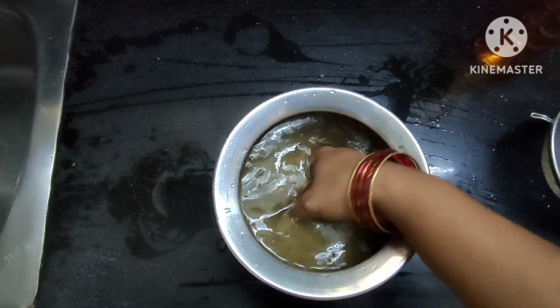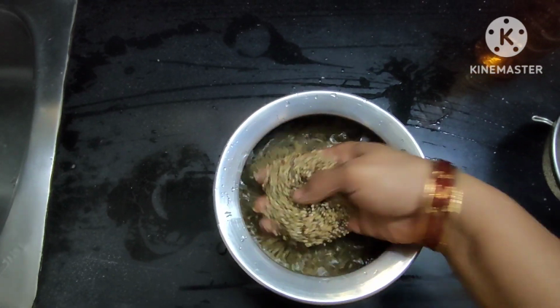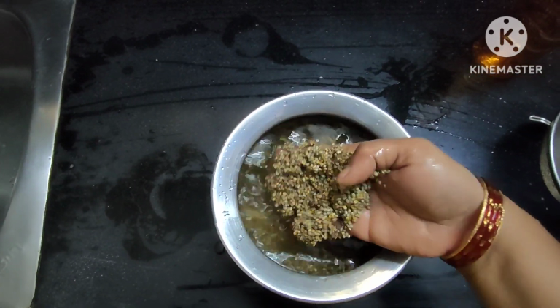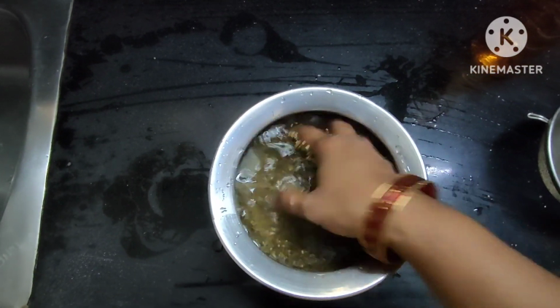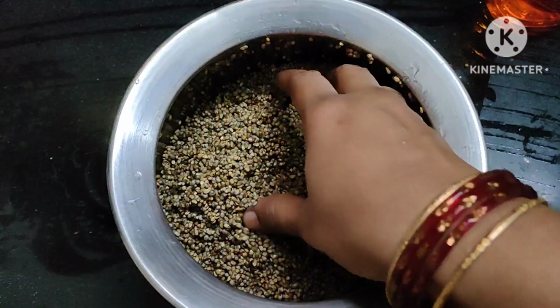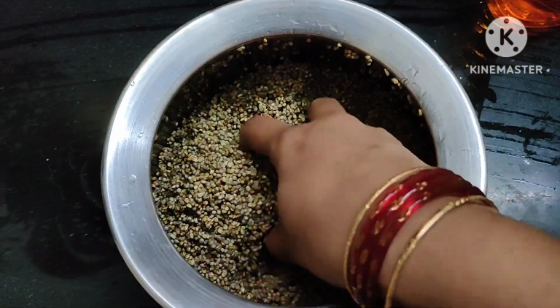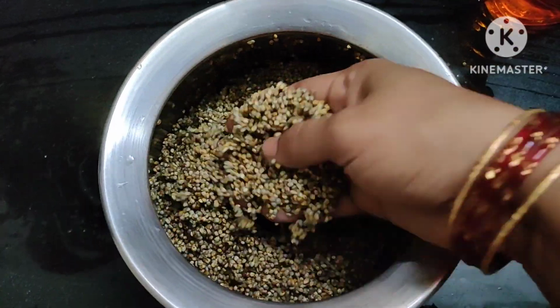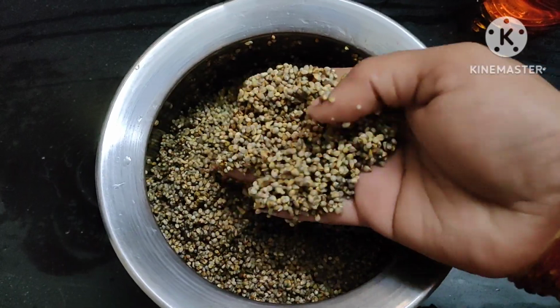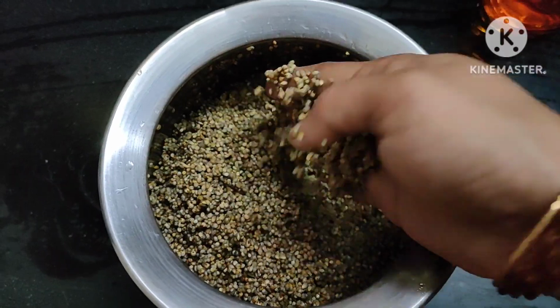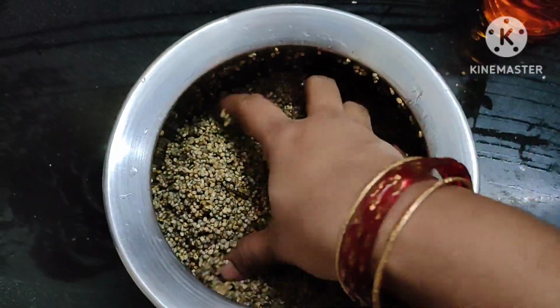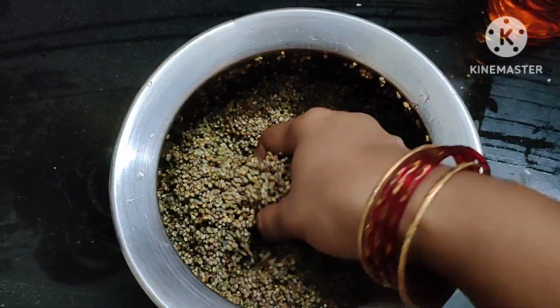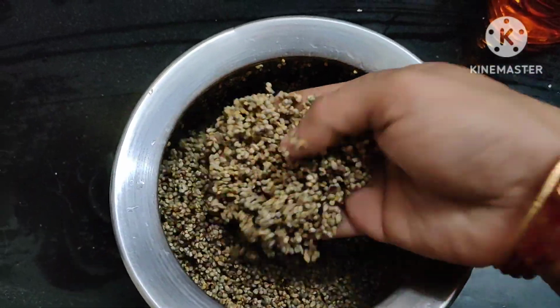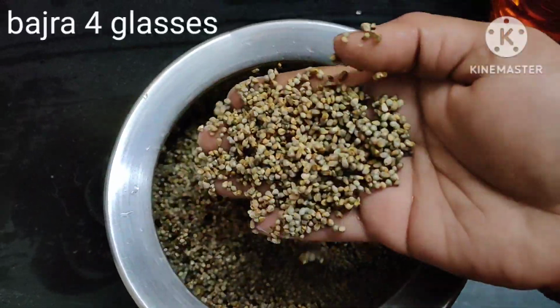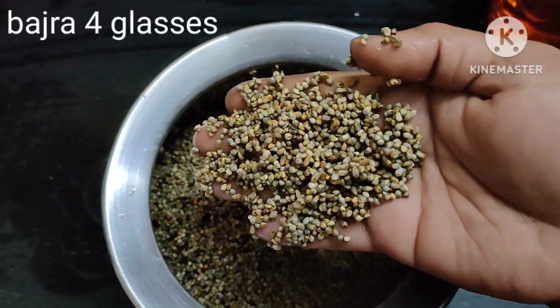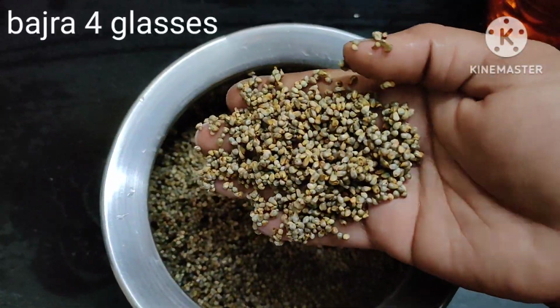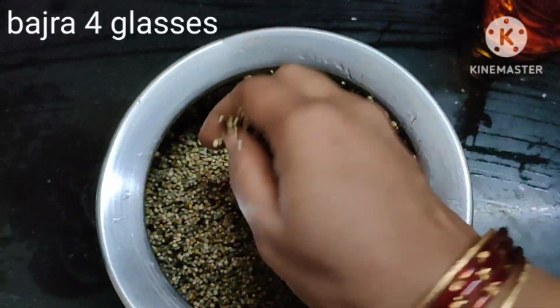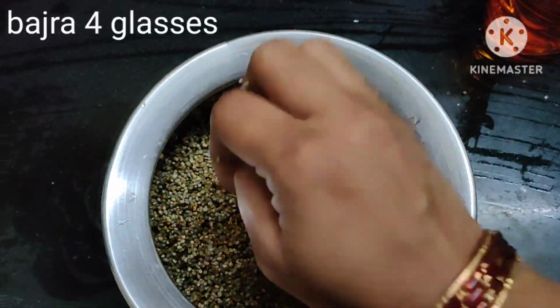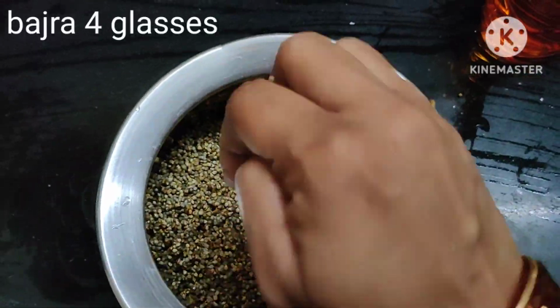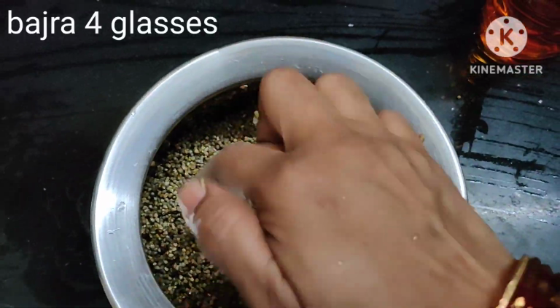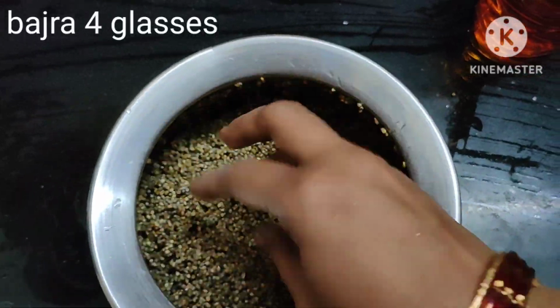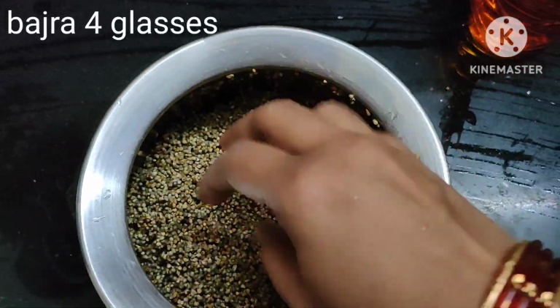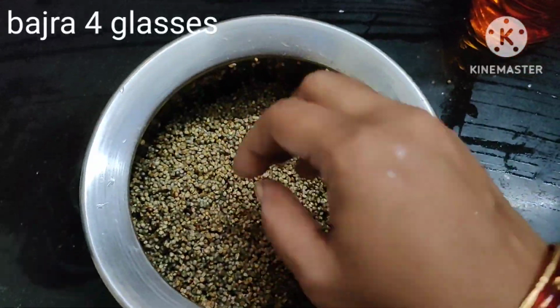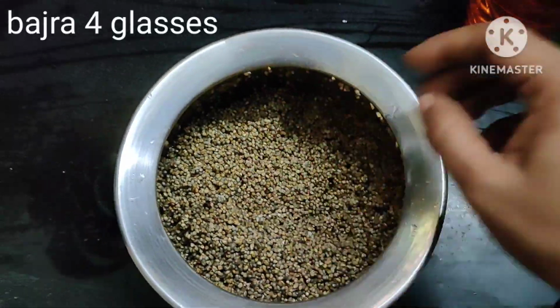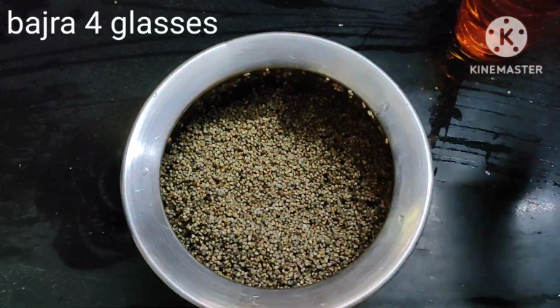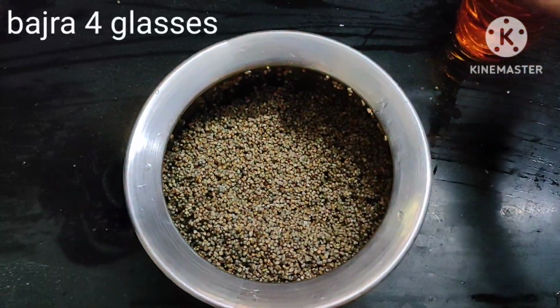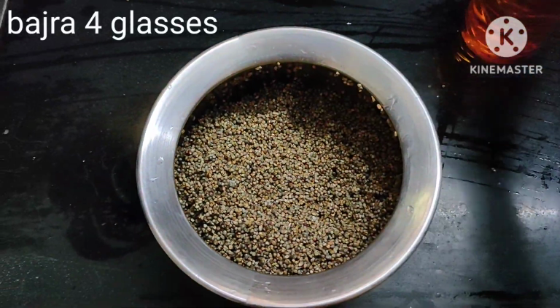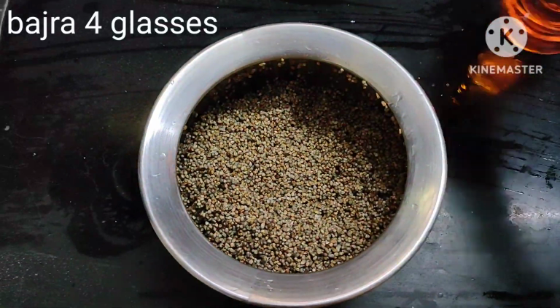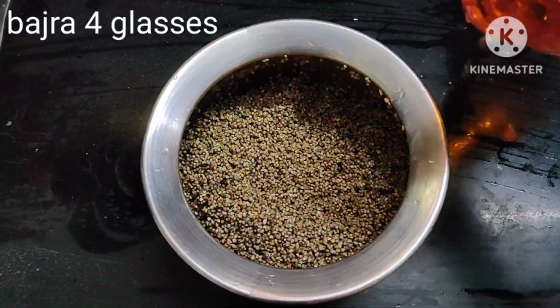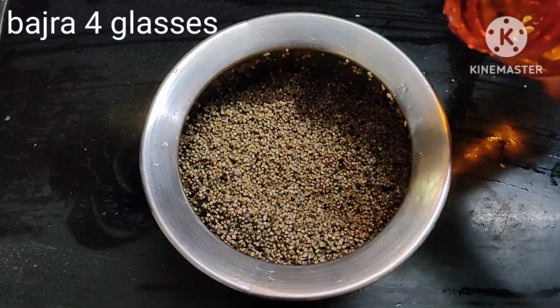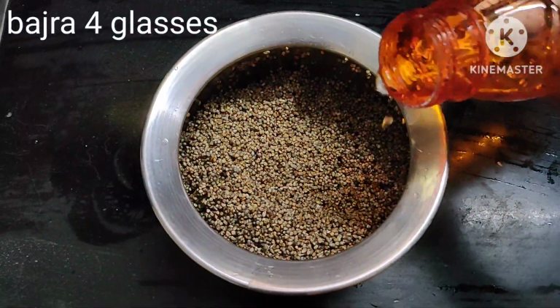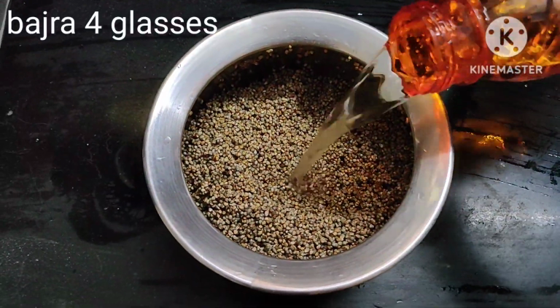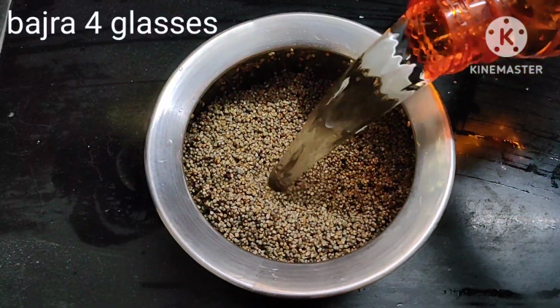I will use 1 kg of sajja, which is approximately 4 glasses.